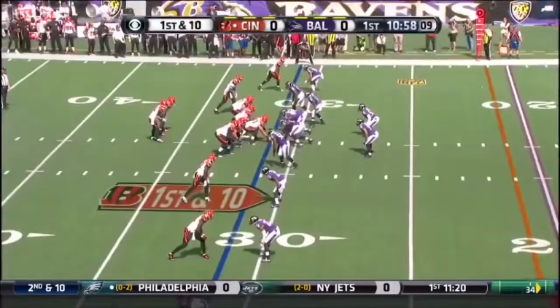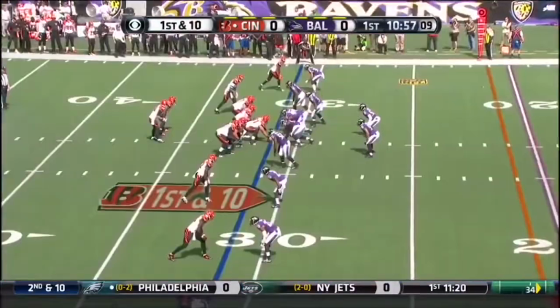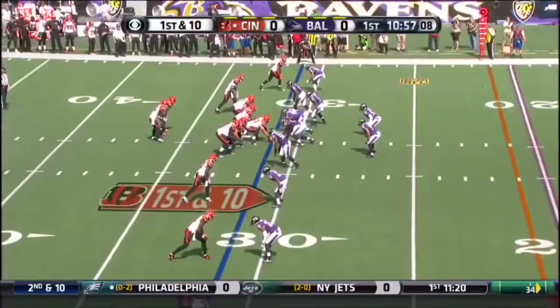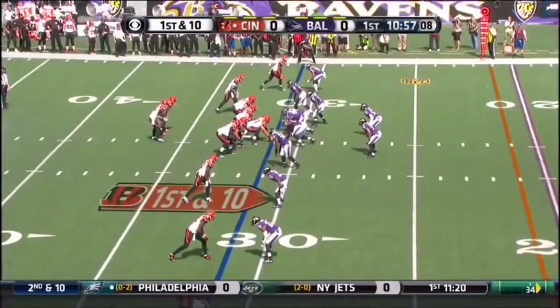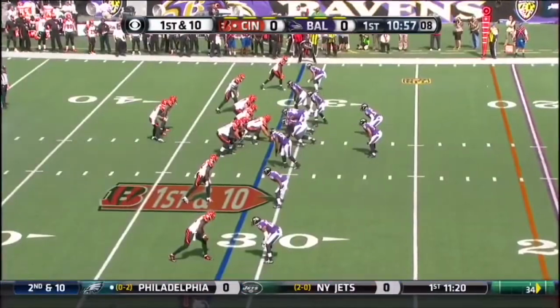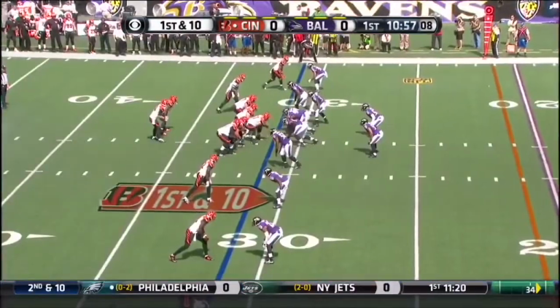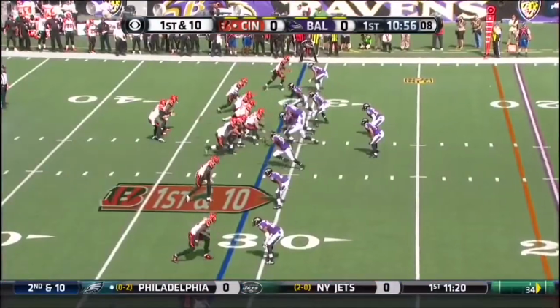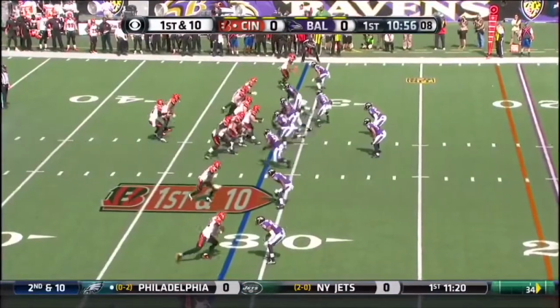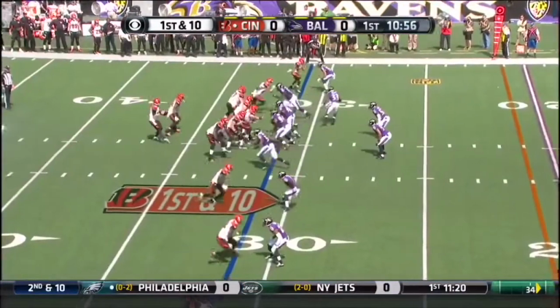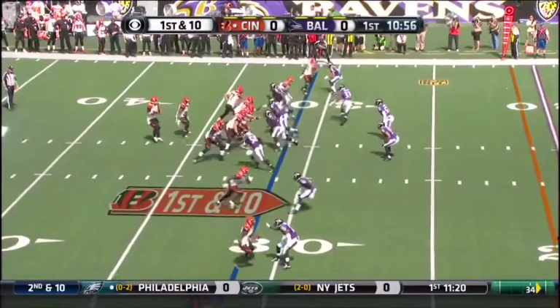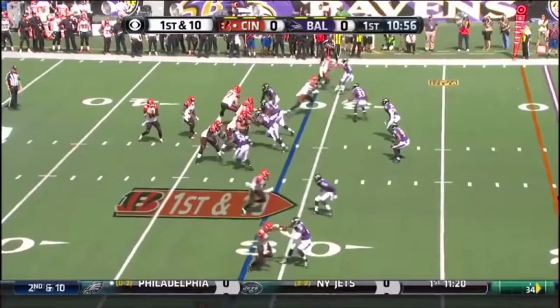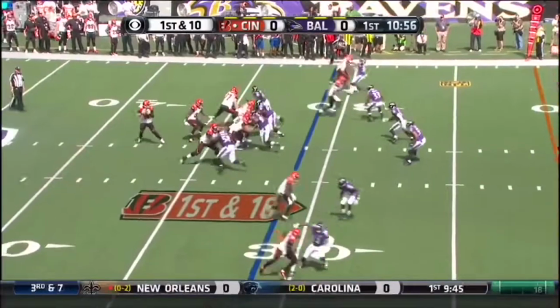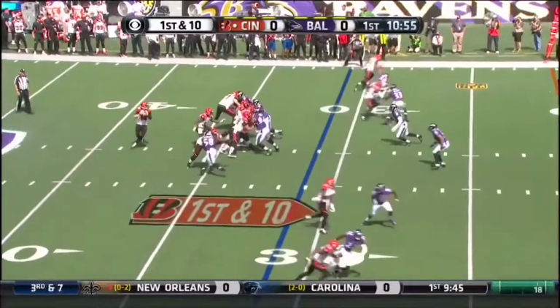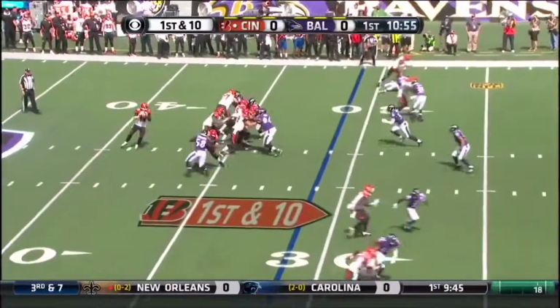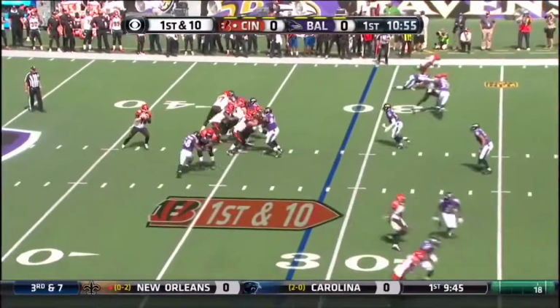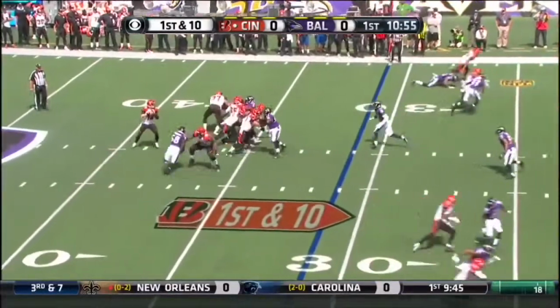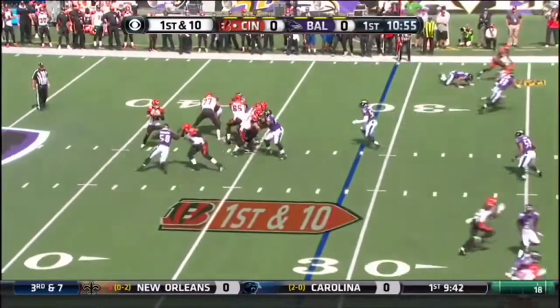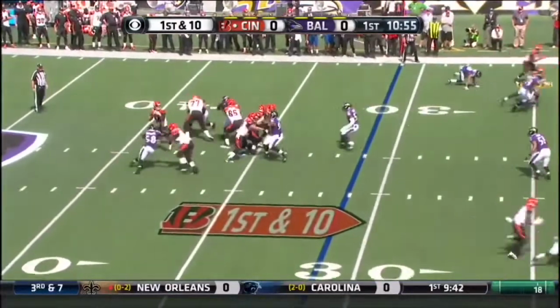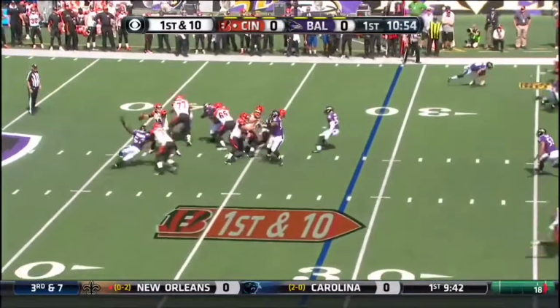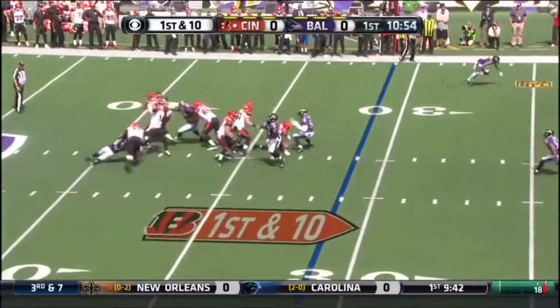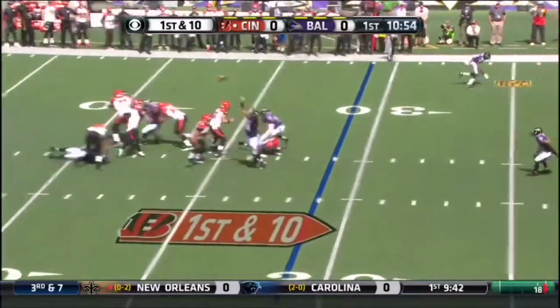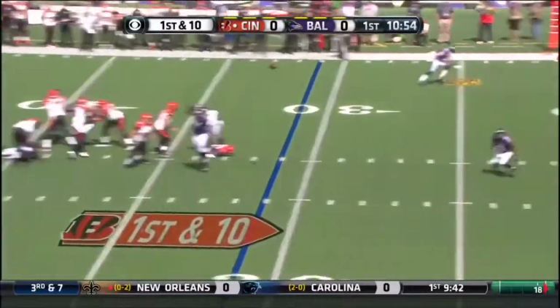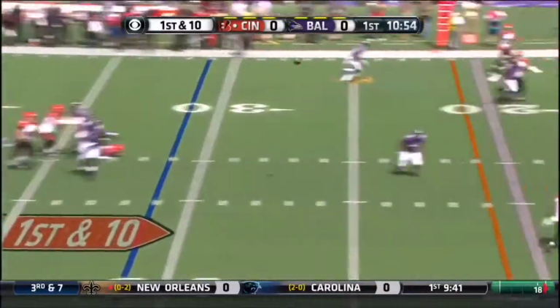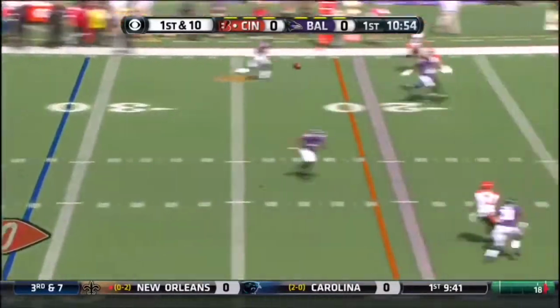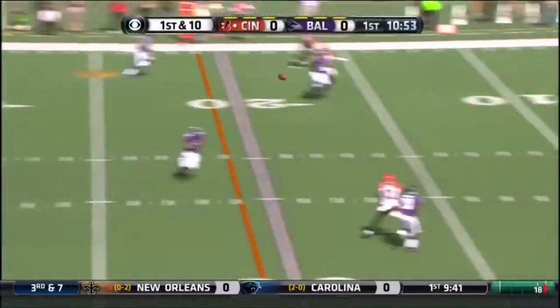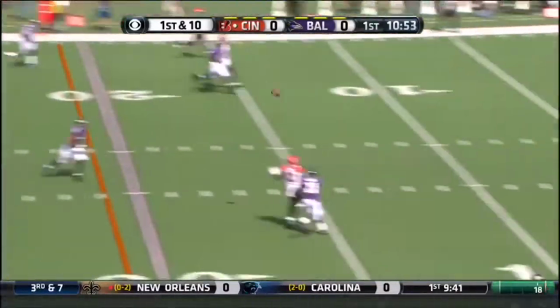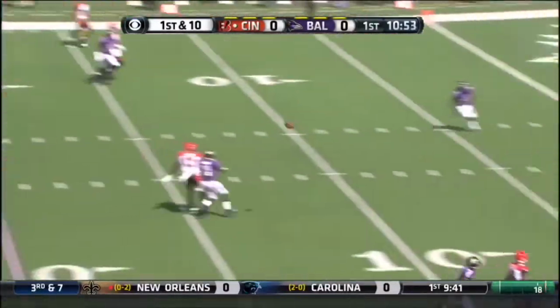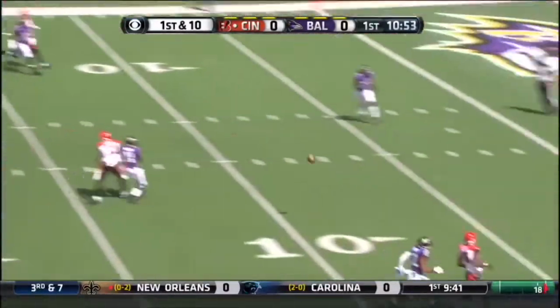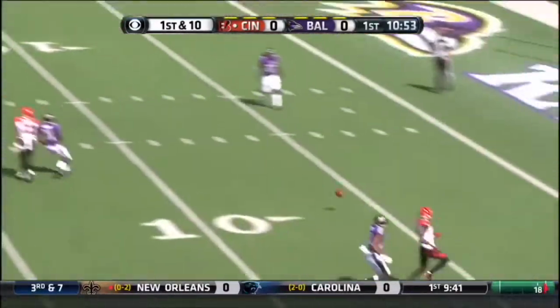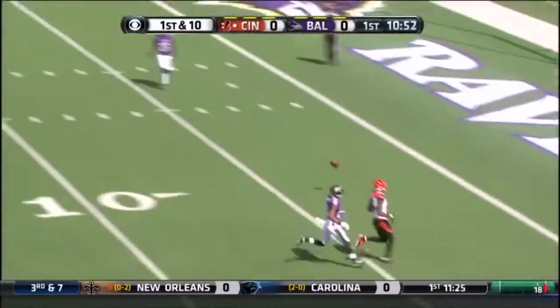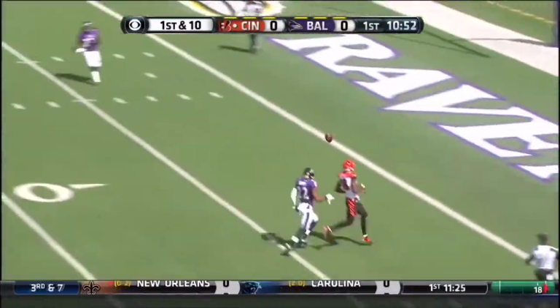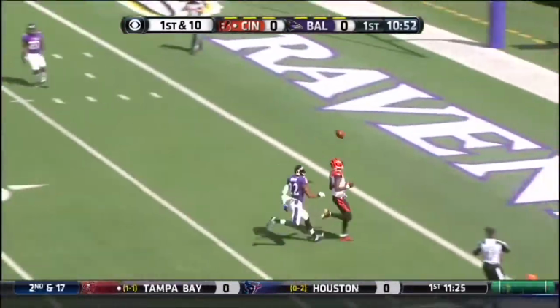Great adjustment by Marvin Jones. Watch the tape of that one. On first and ten, Dalton, and he overthrows.